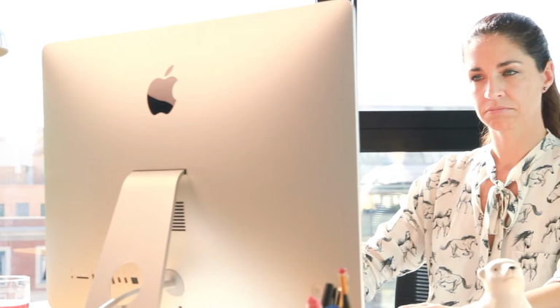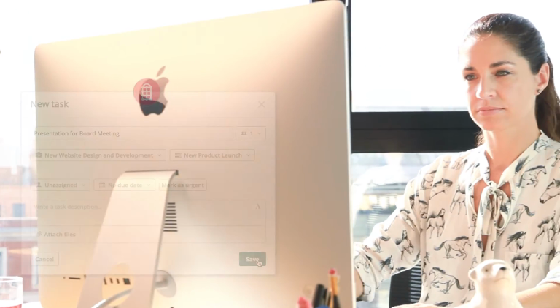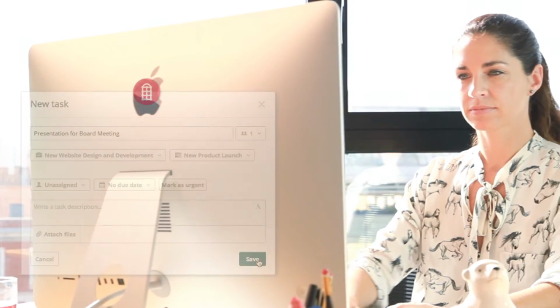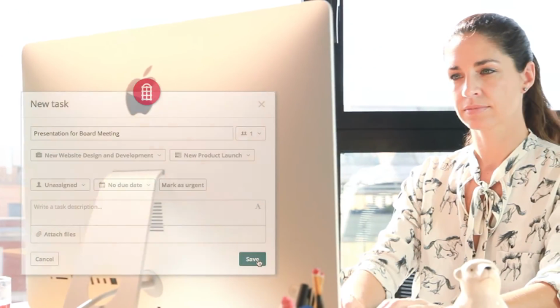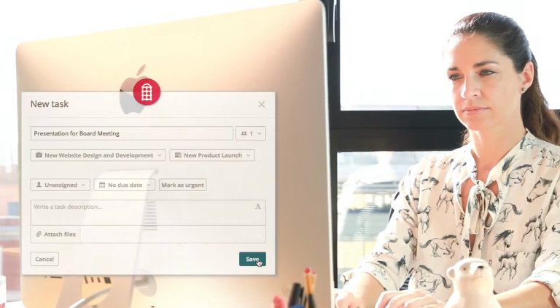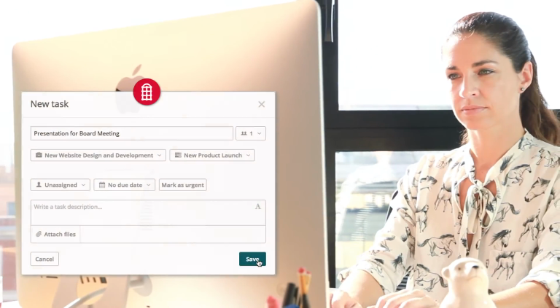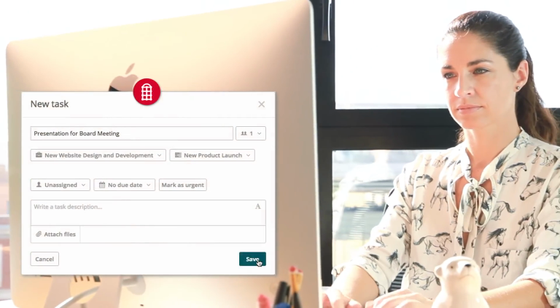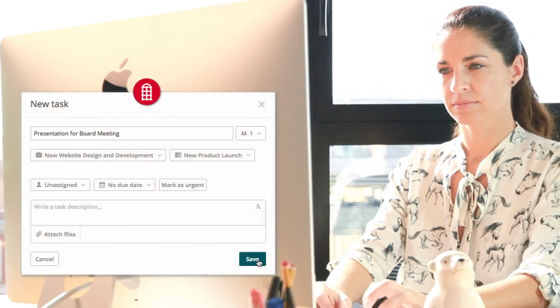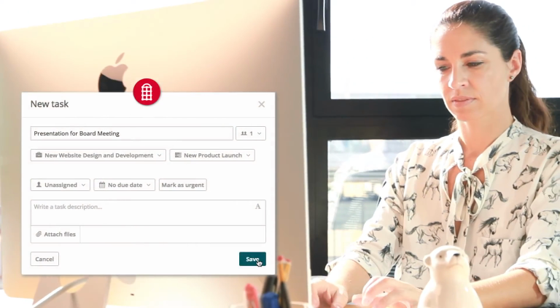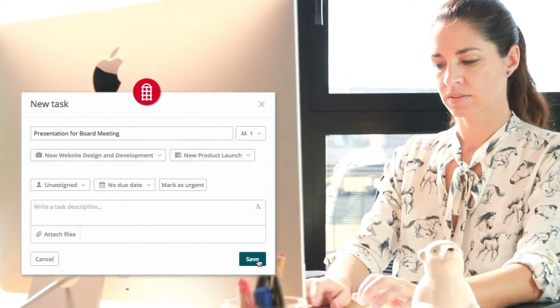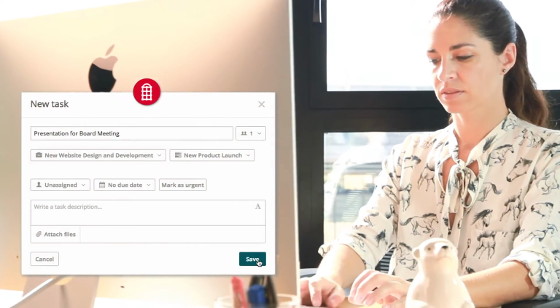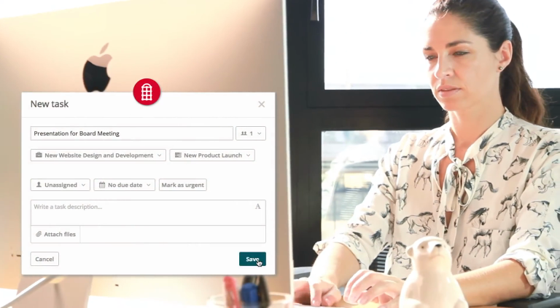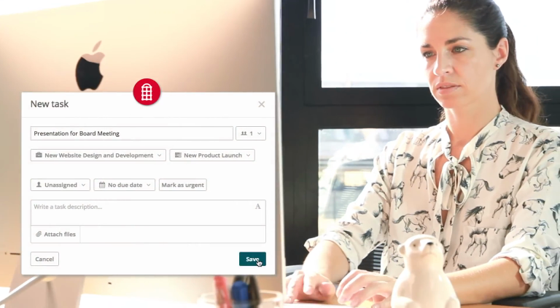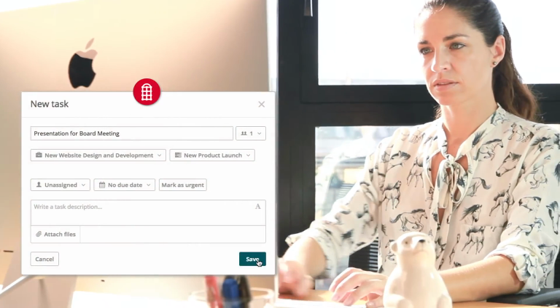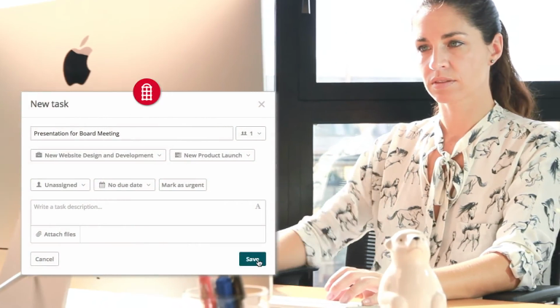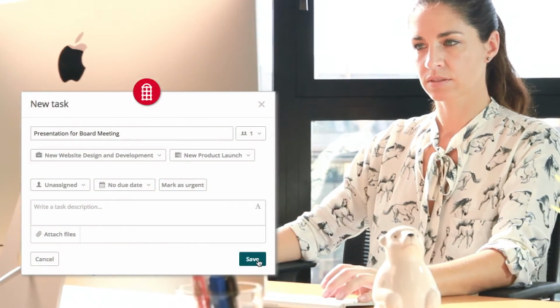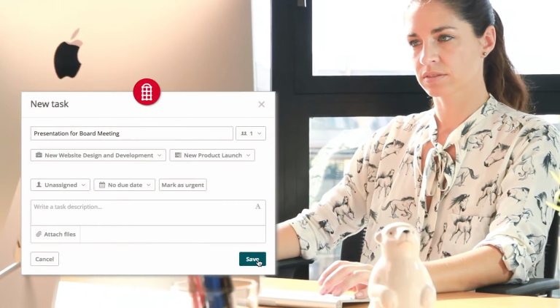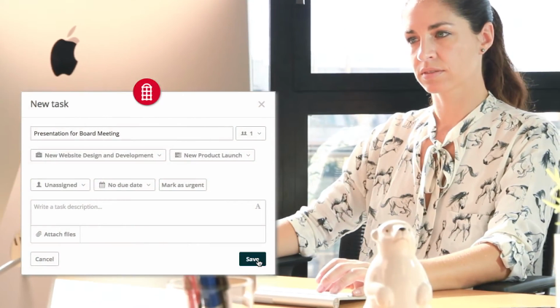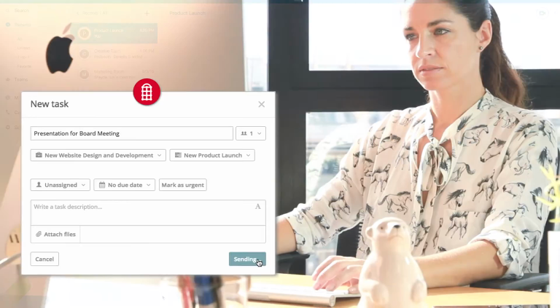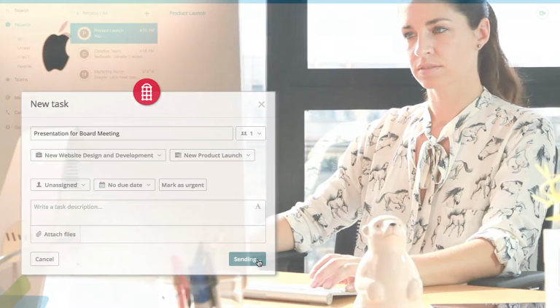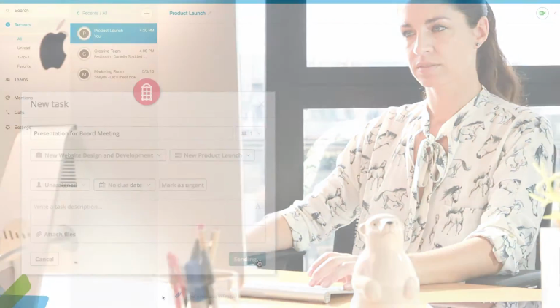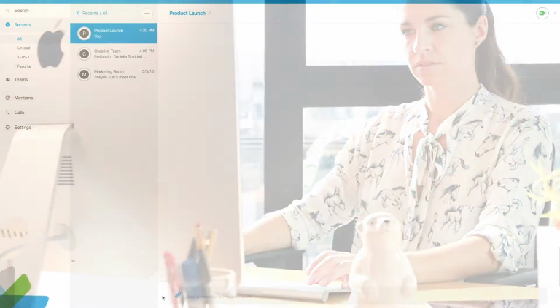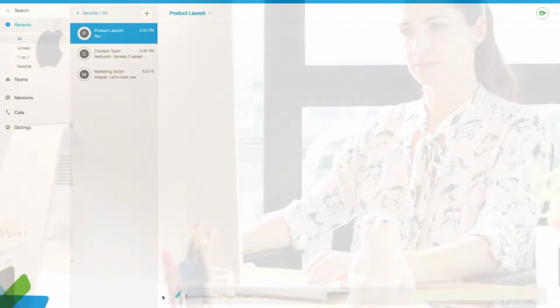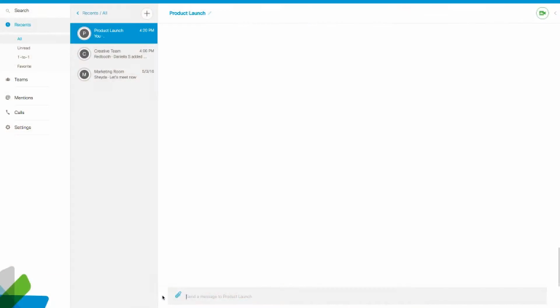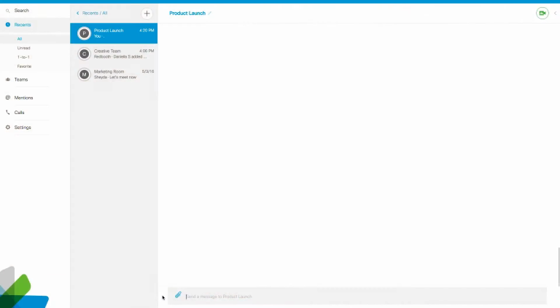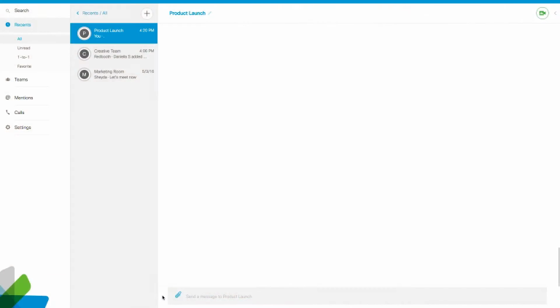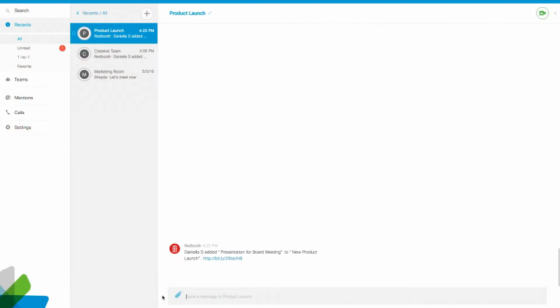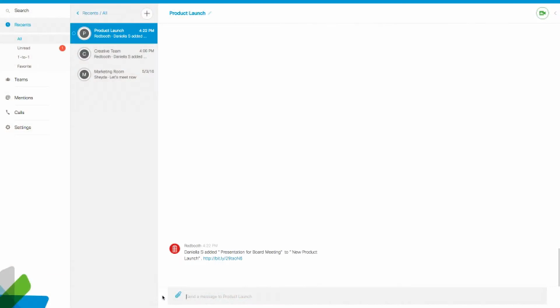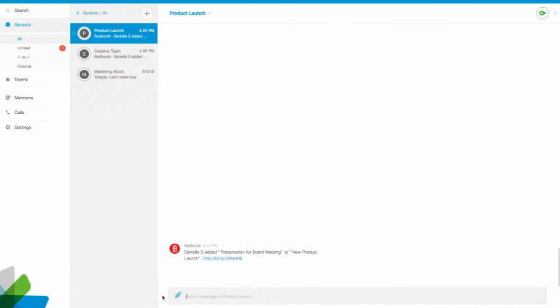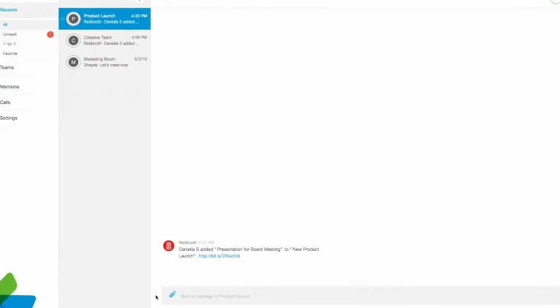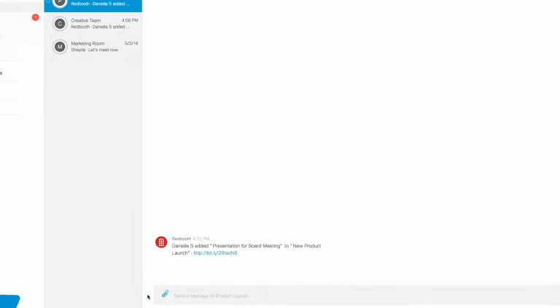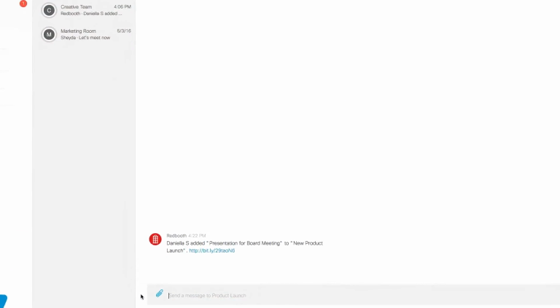Simply create a task in RedBooth, and the rest of your team gets a notification in Spark.